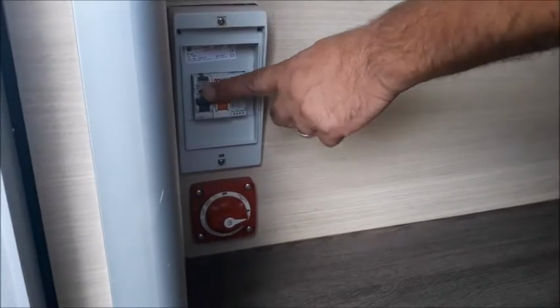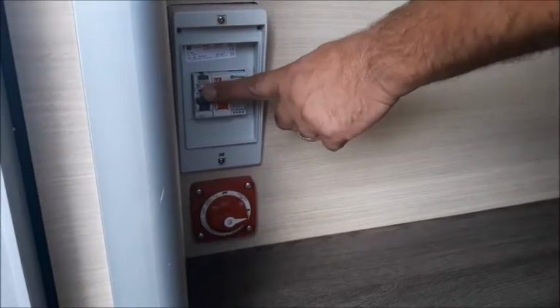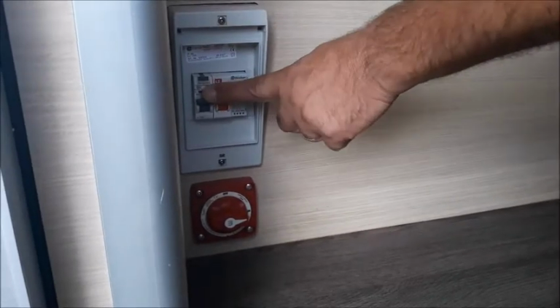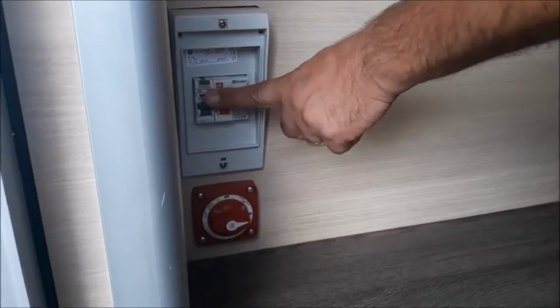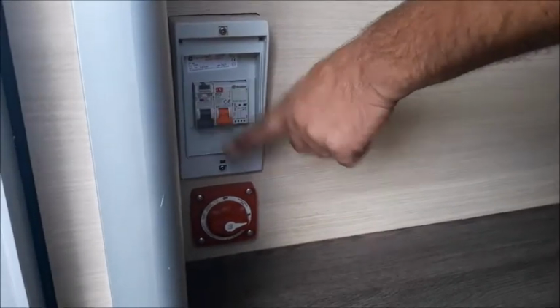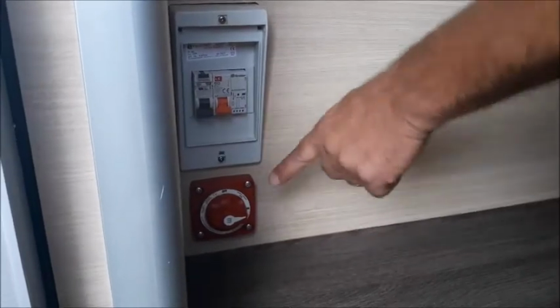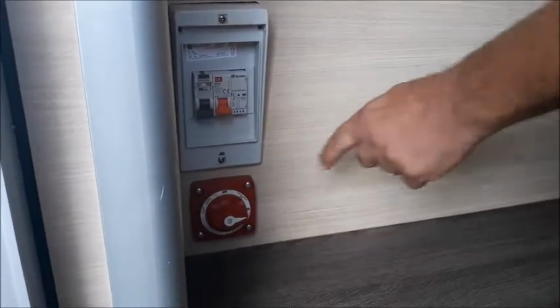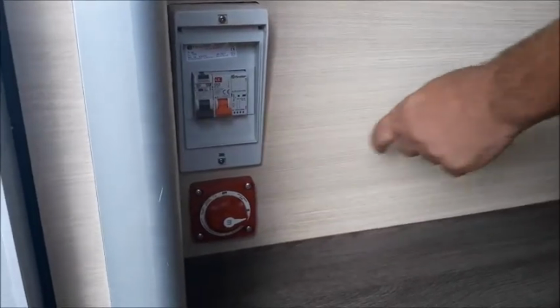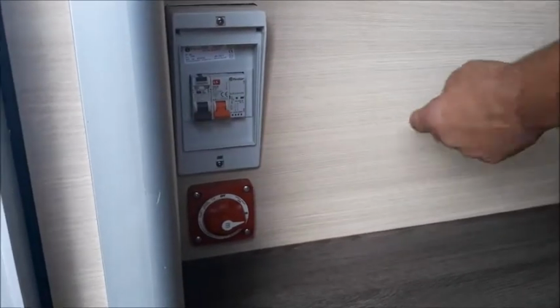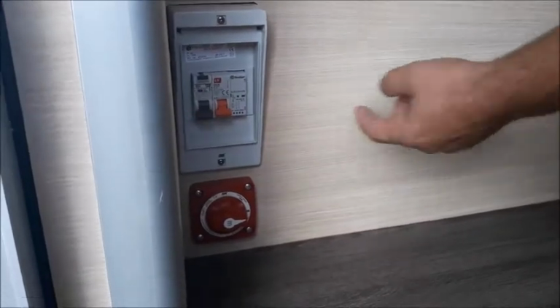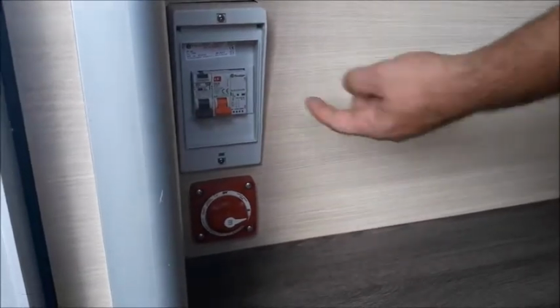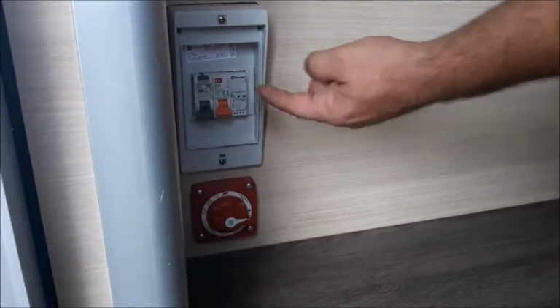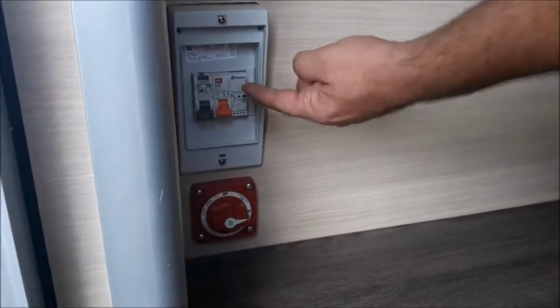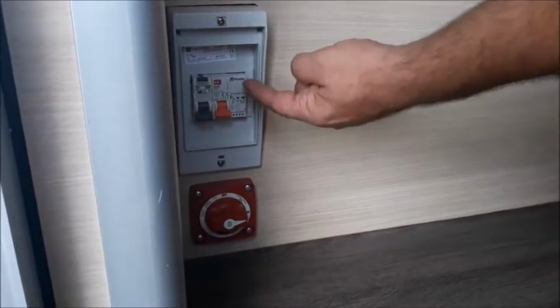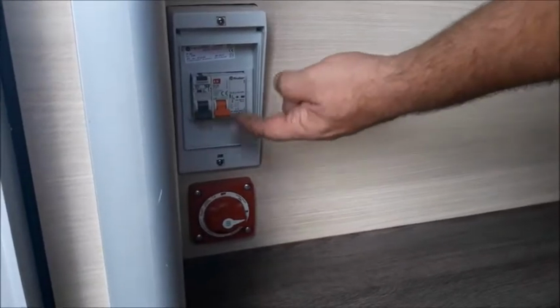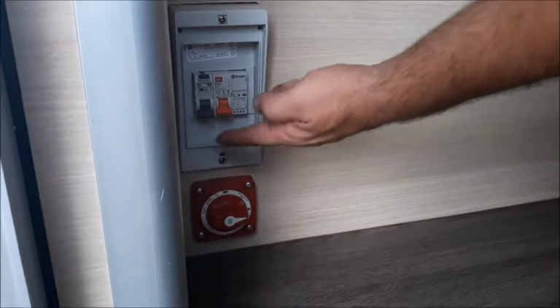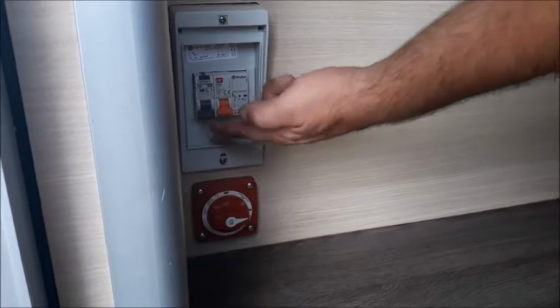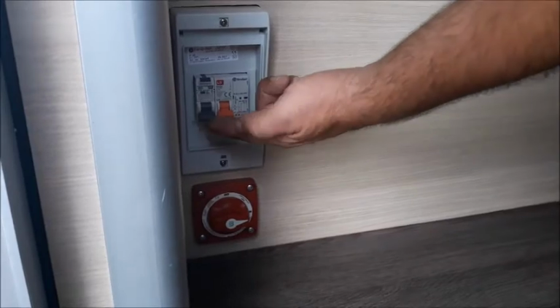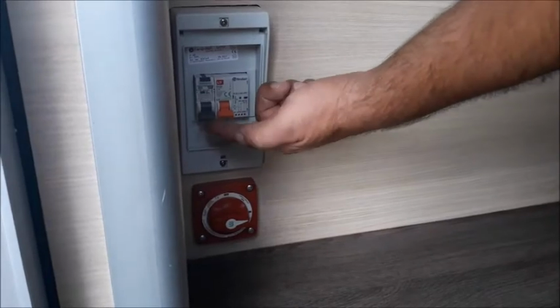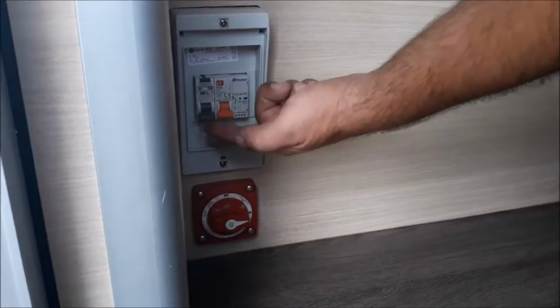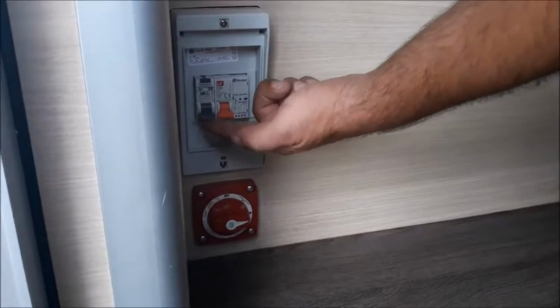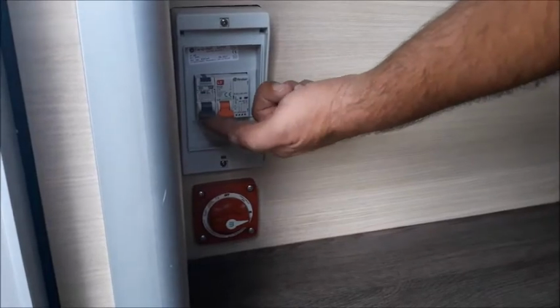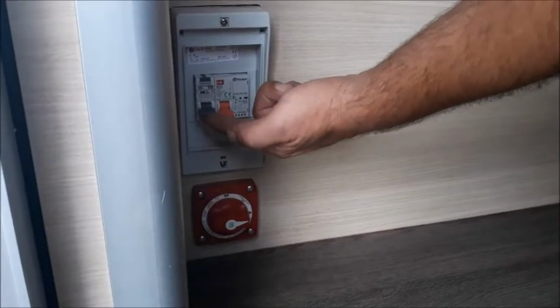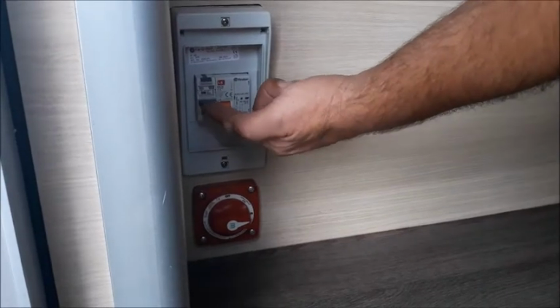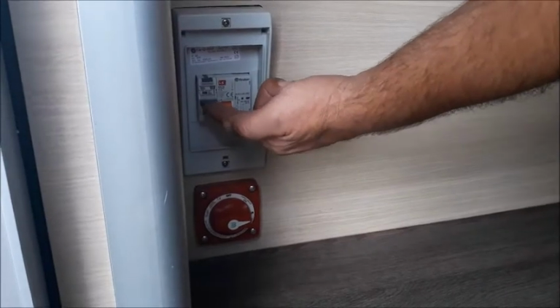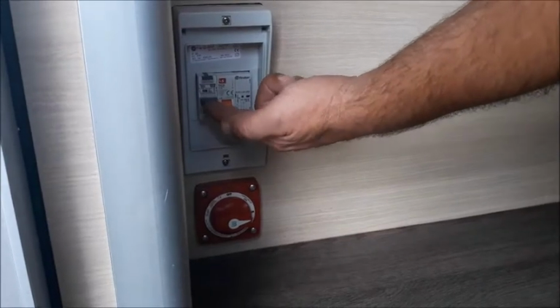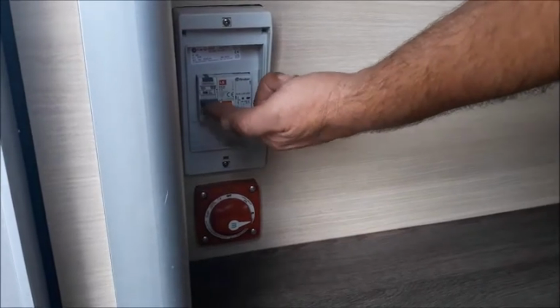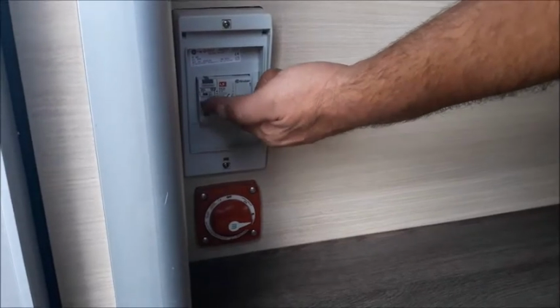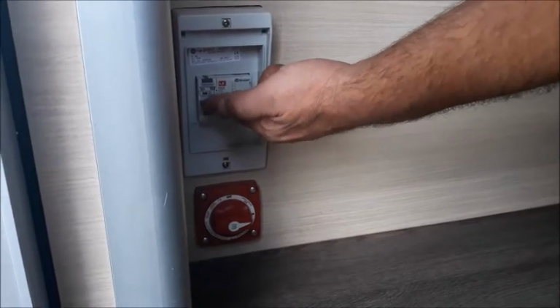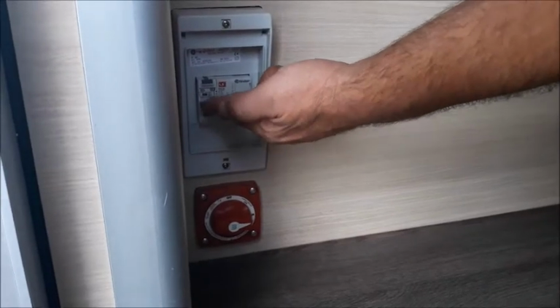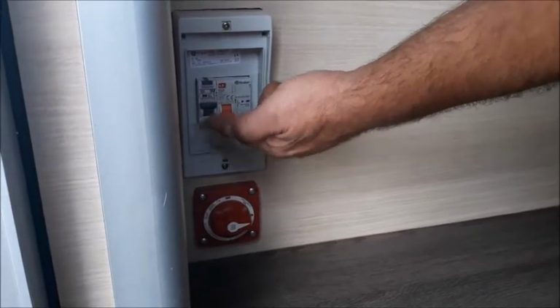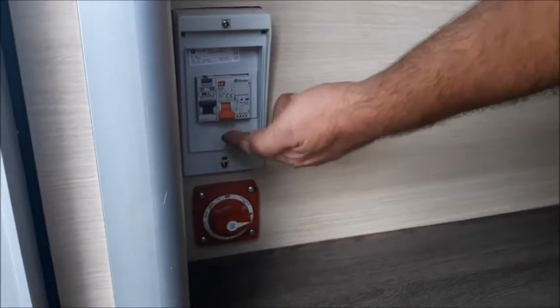Above this is your 240 volt isolation trip switch. Make sure they are on in the up position at all times.